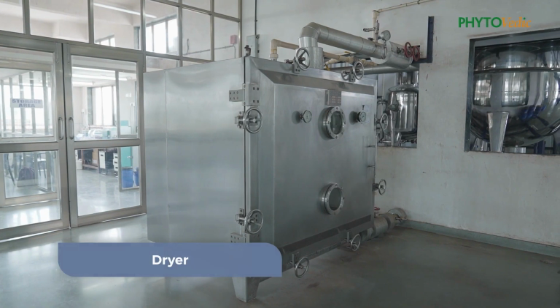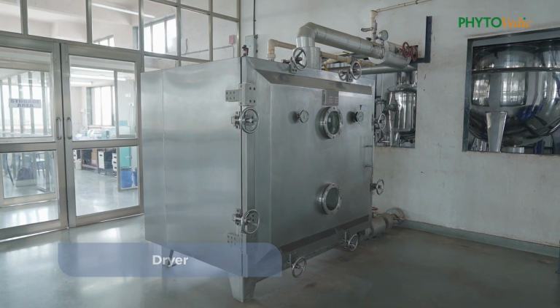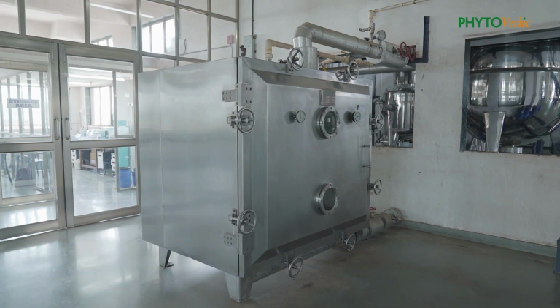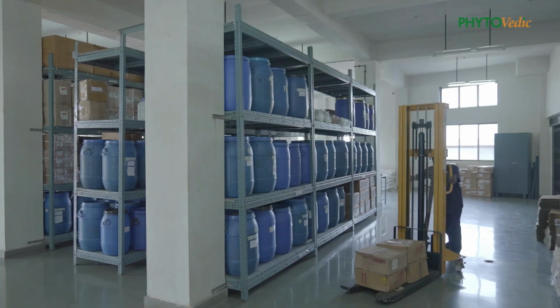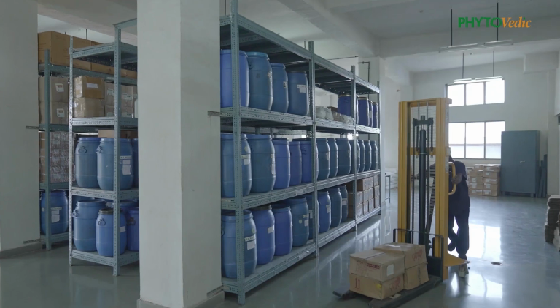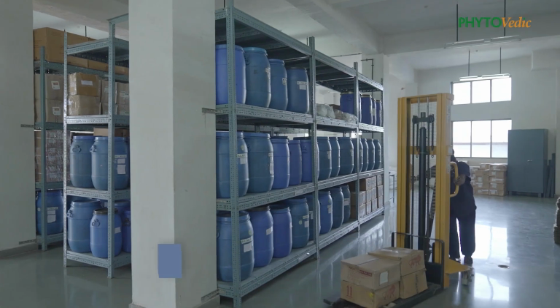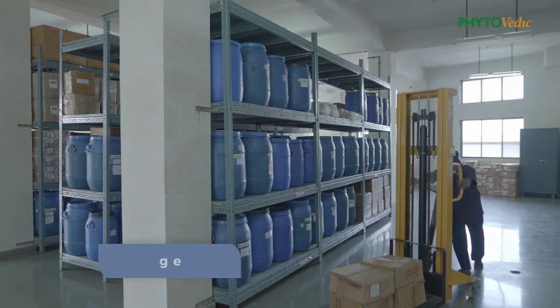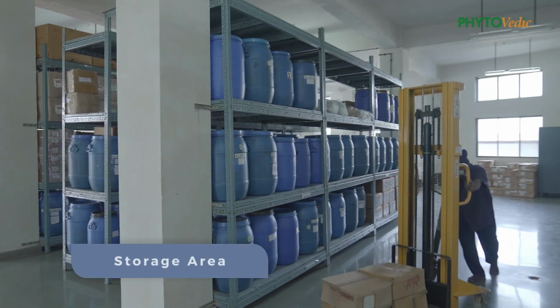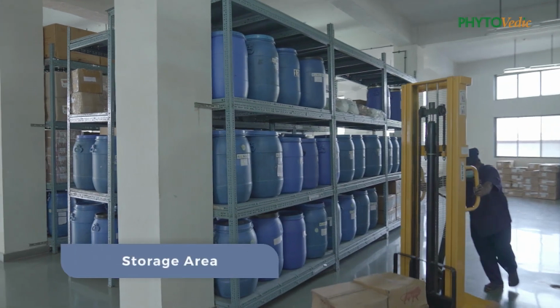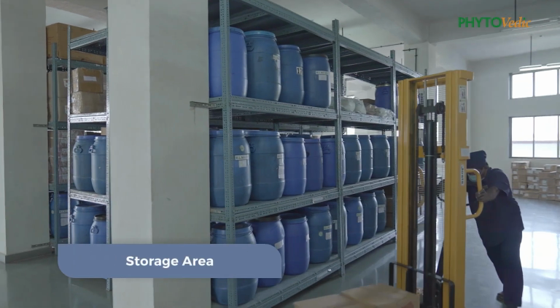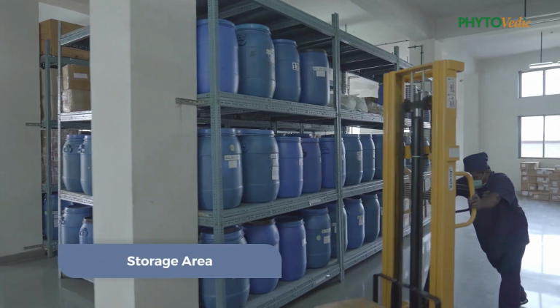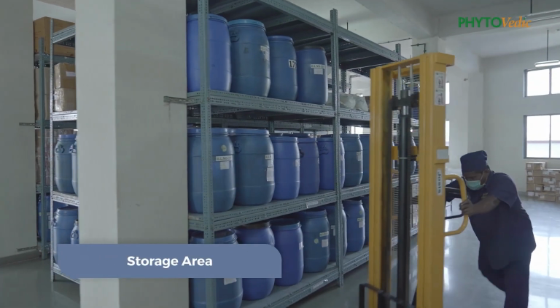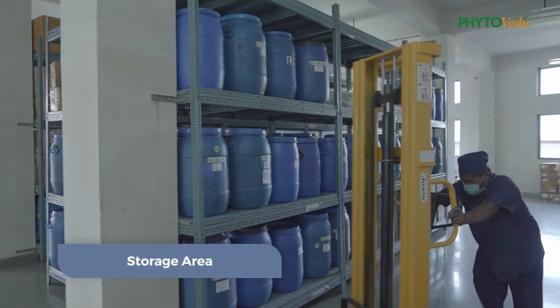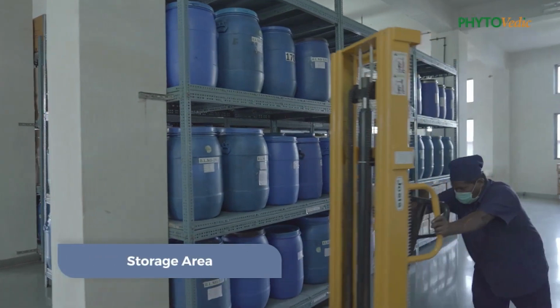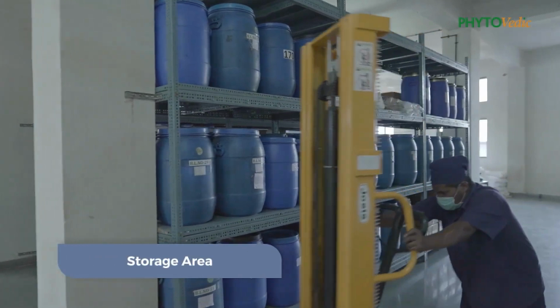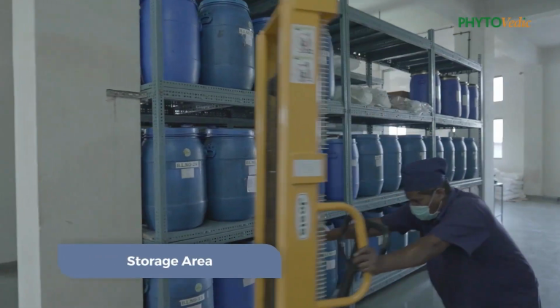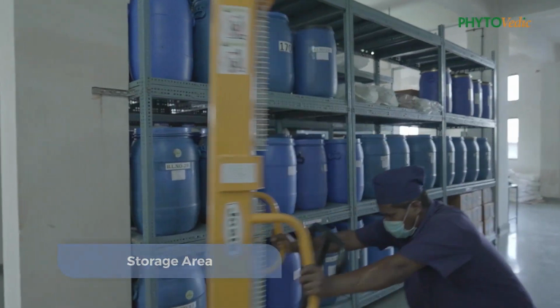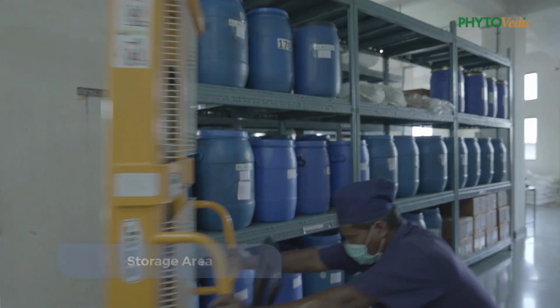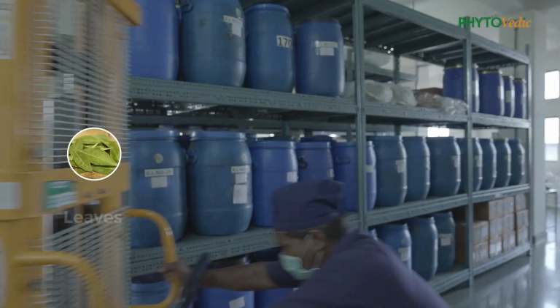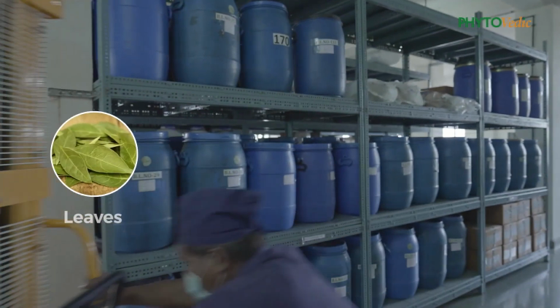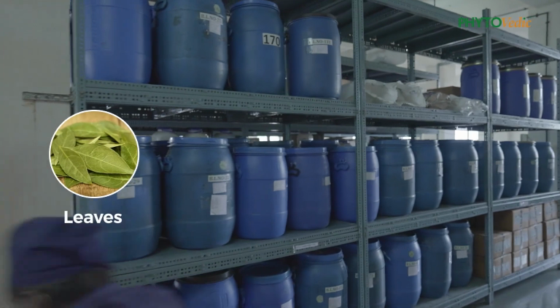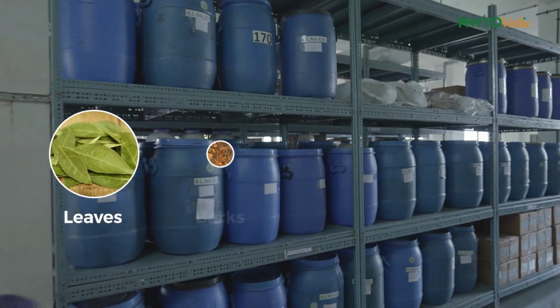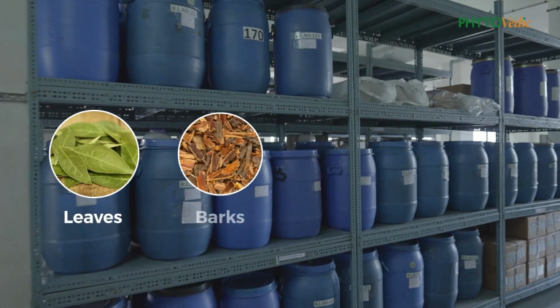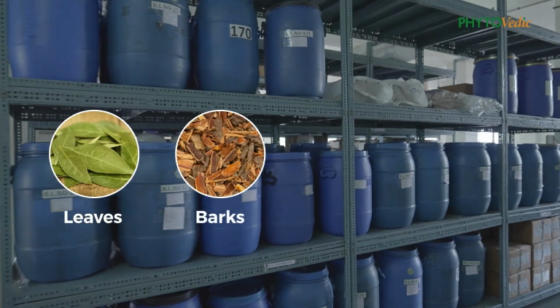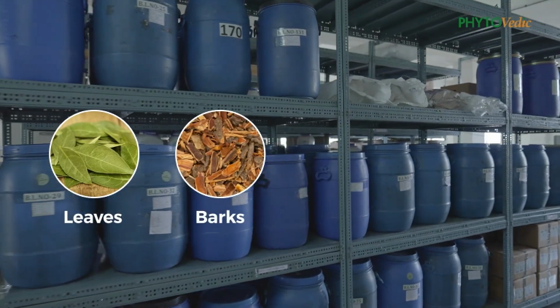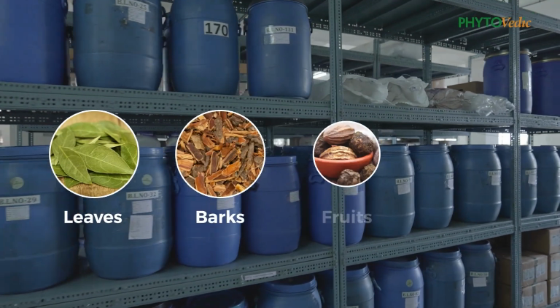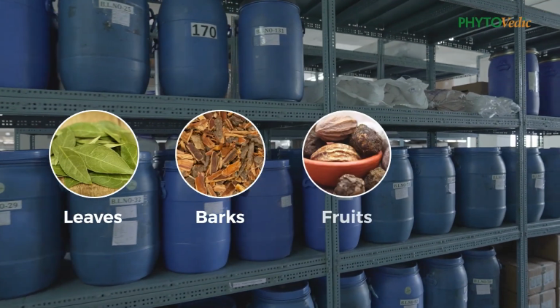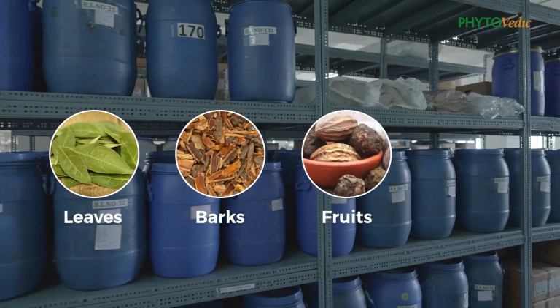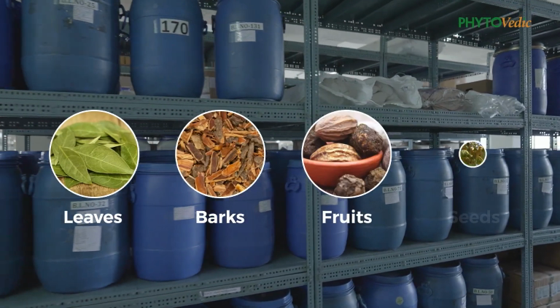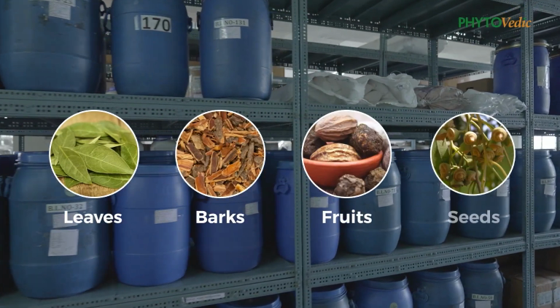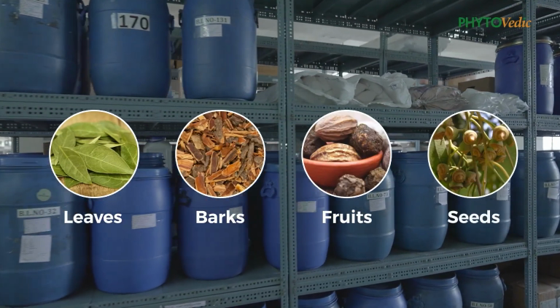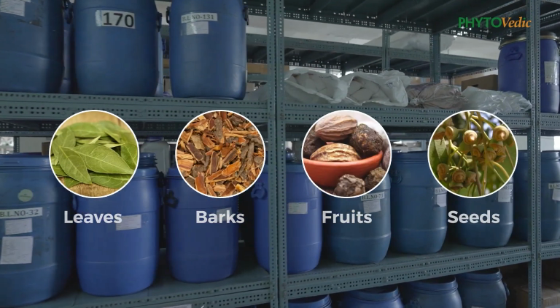We have a separate storage area for raw herbs like leaves, barks, fruits, and seeds.